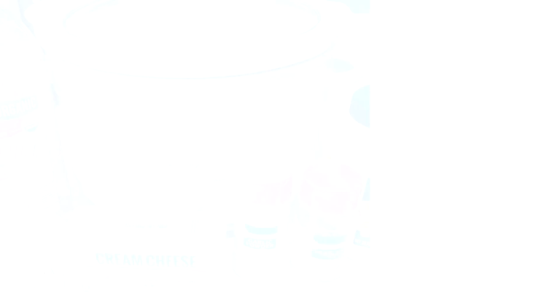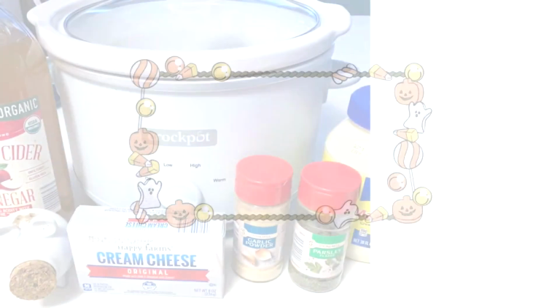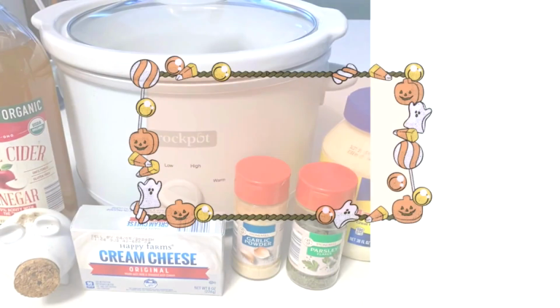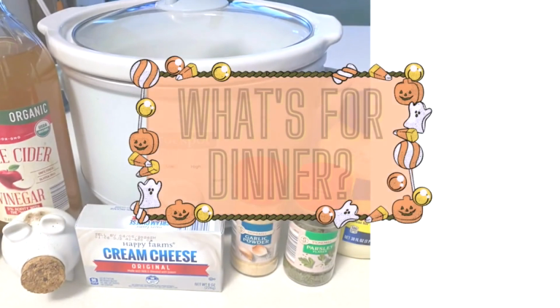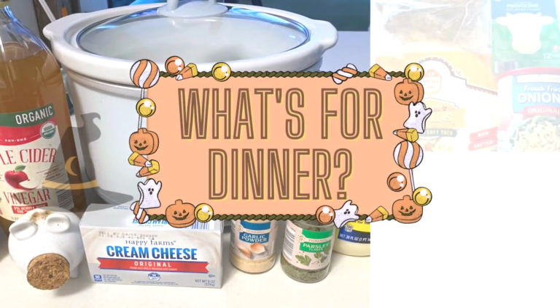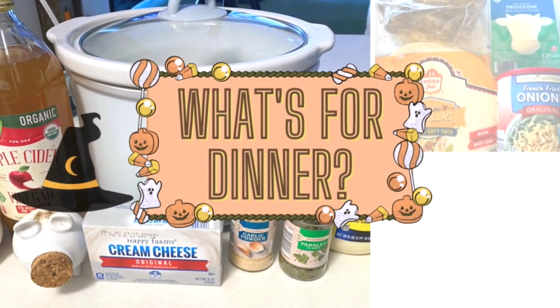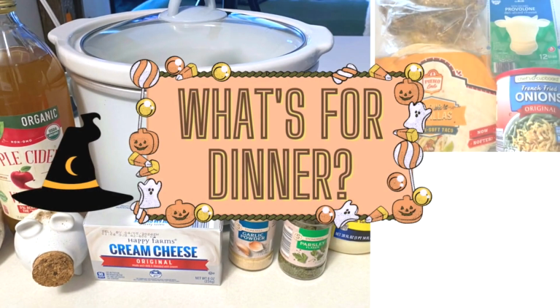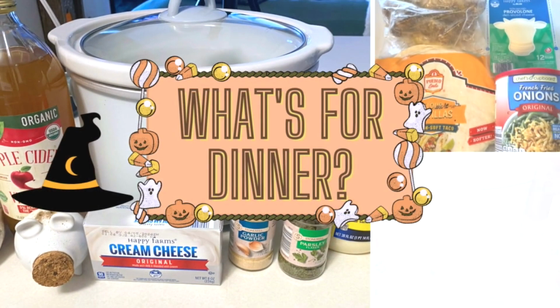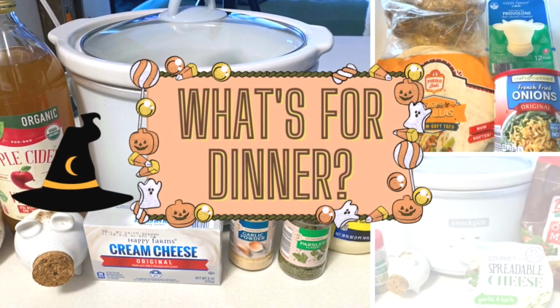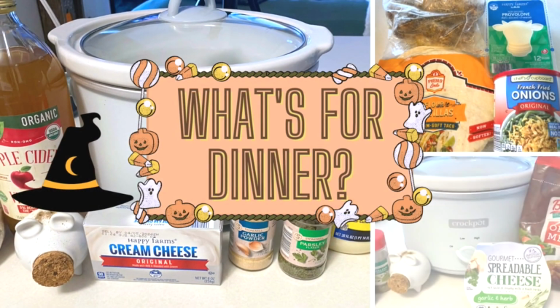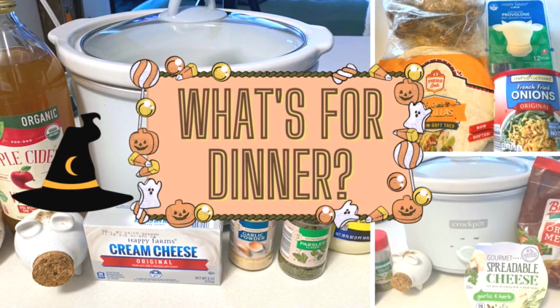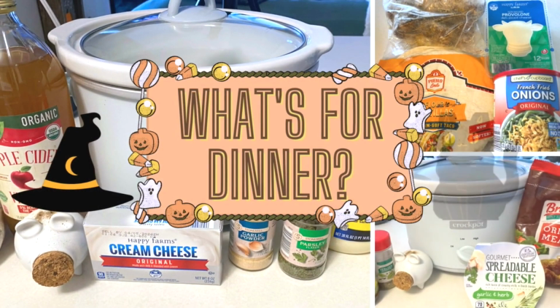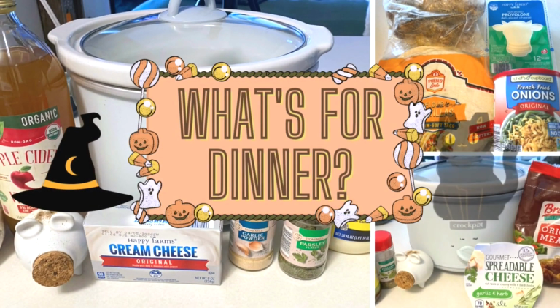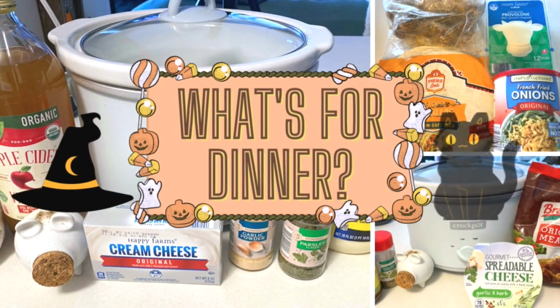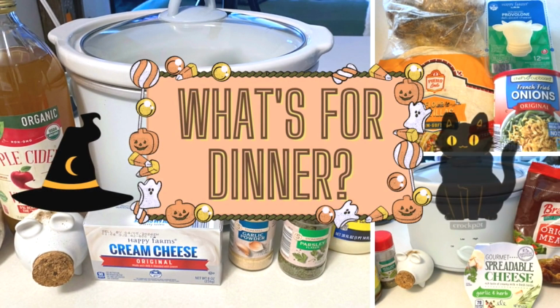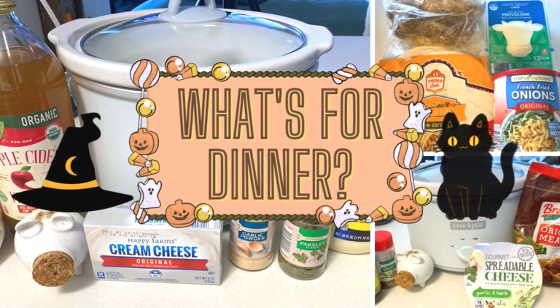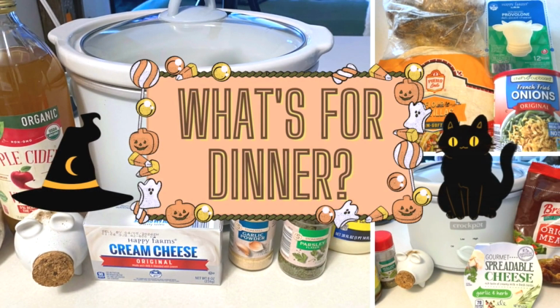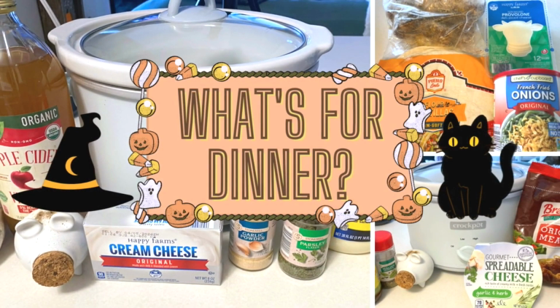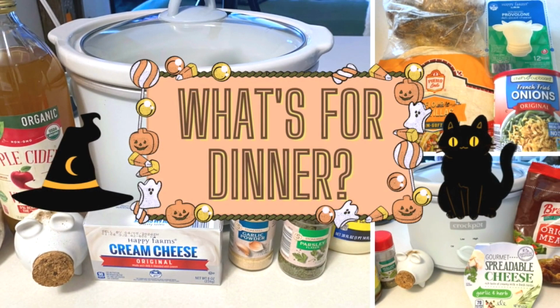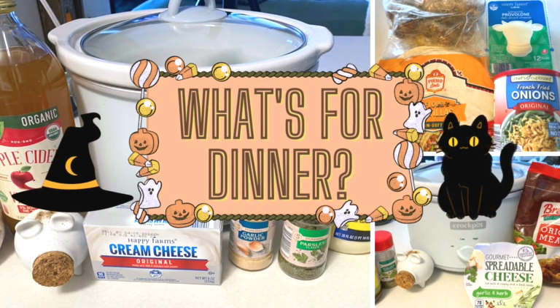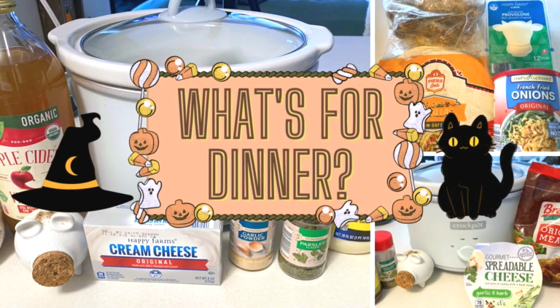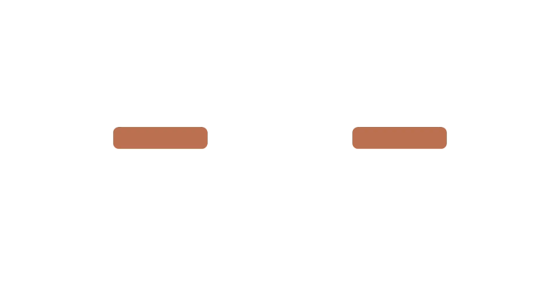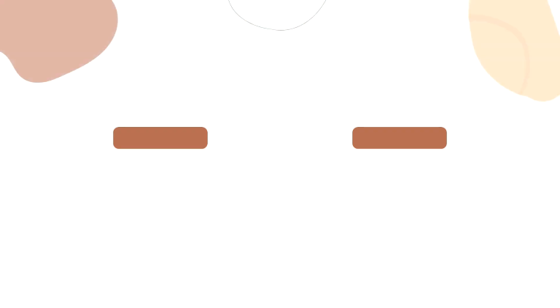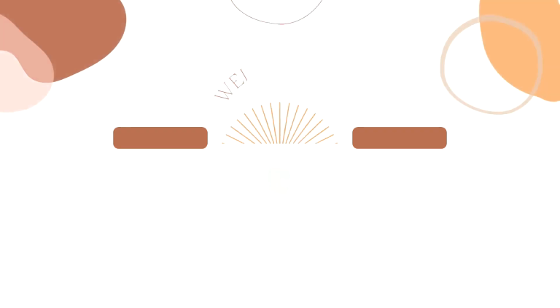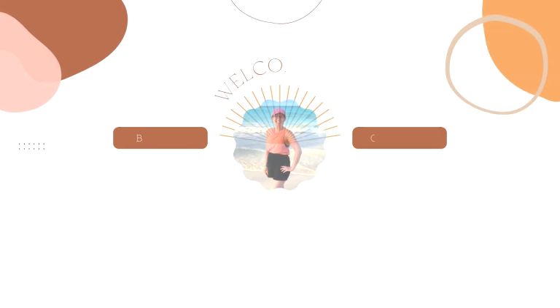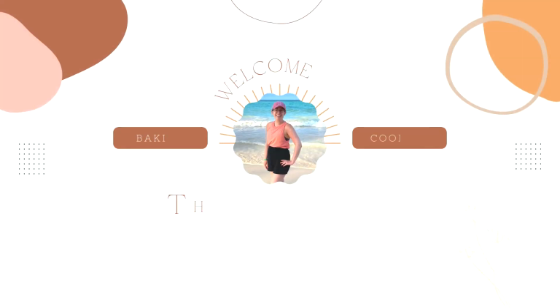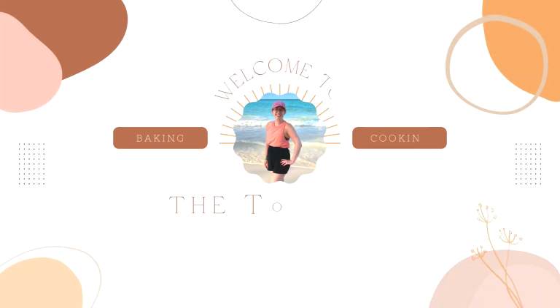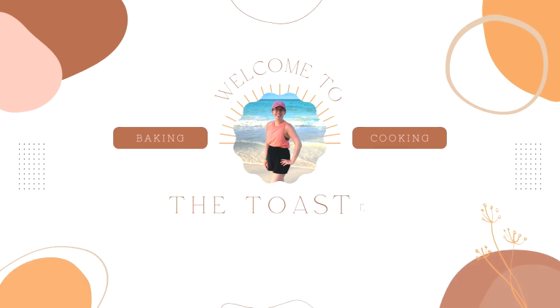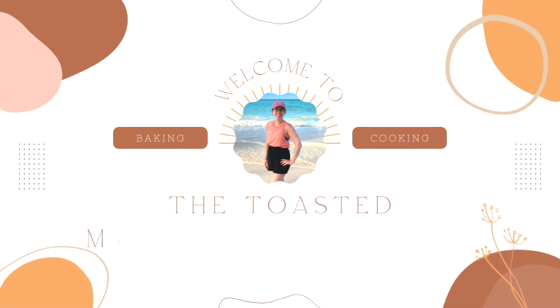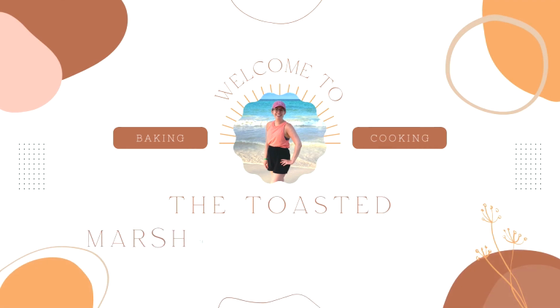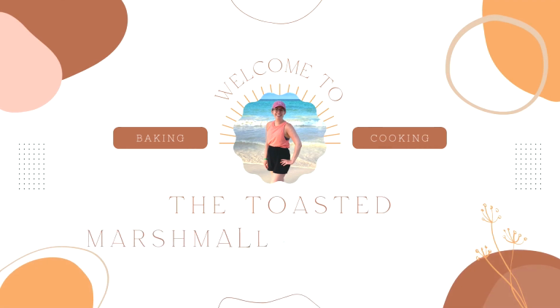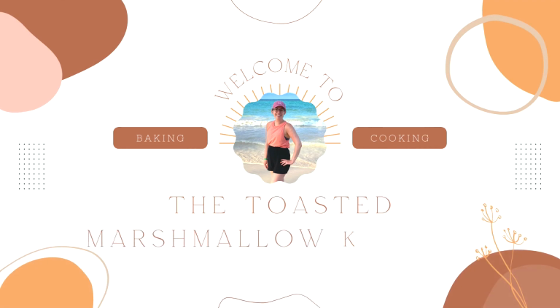Hi everyone, this is Megan from the Toasted Marshmallow Kitchen. In today's video we're making three easy dinners.